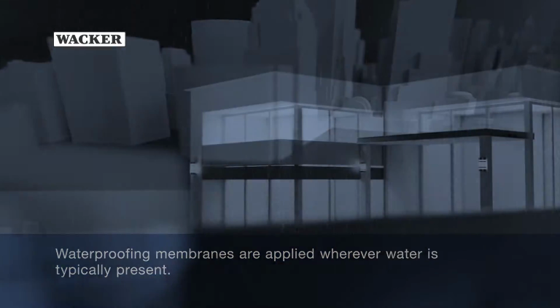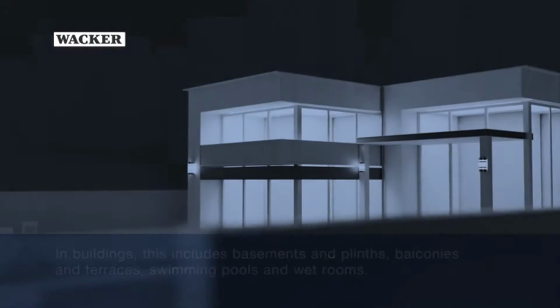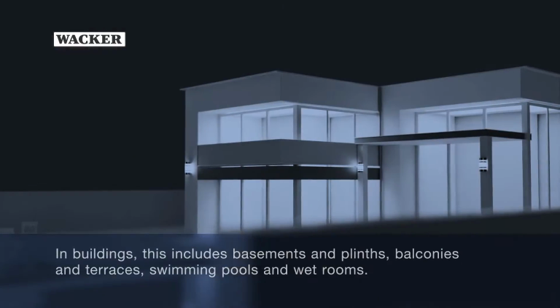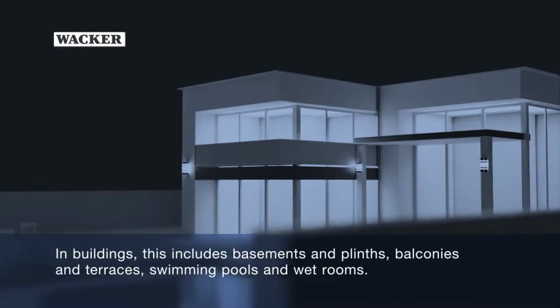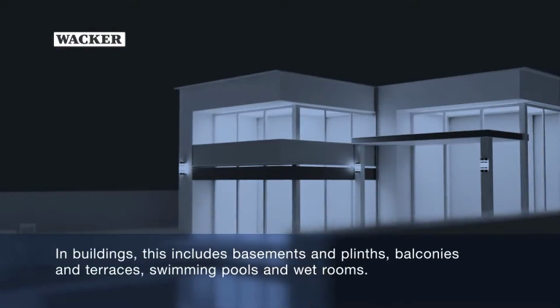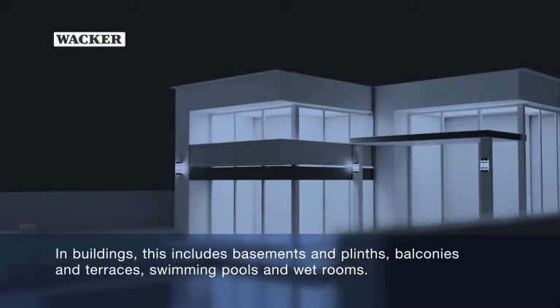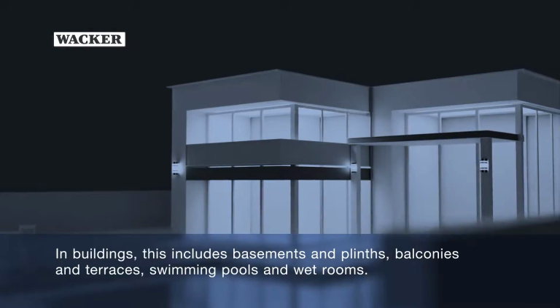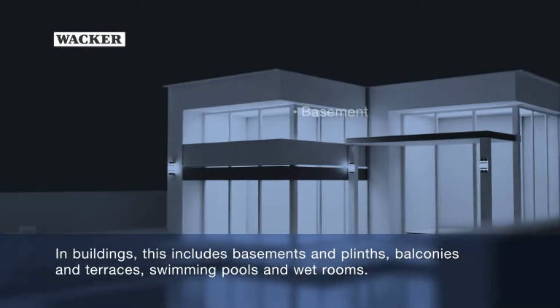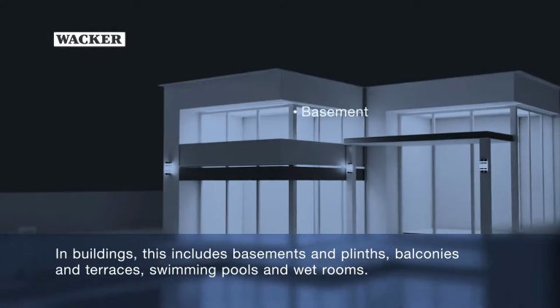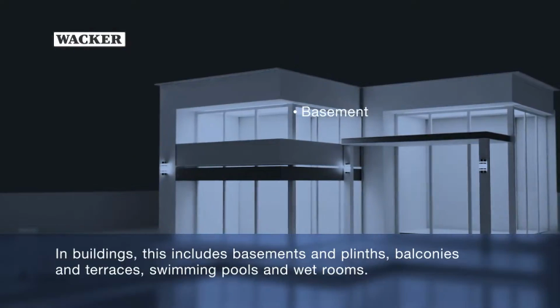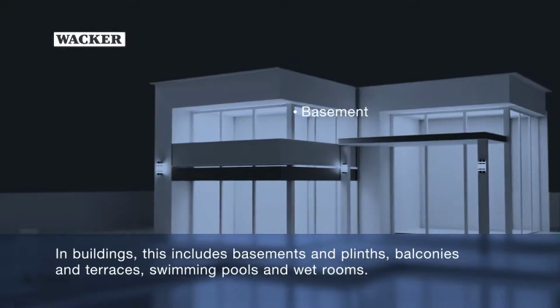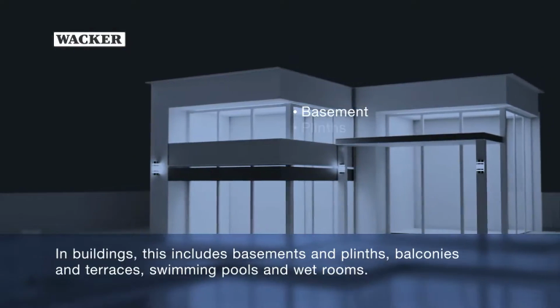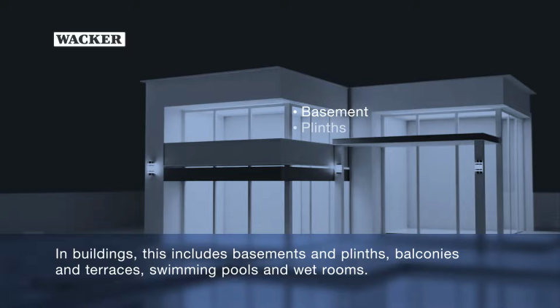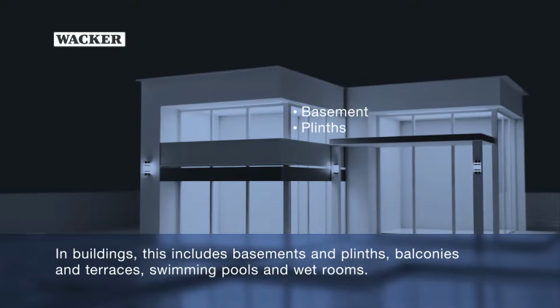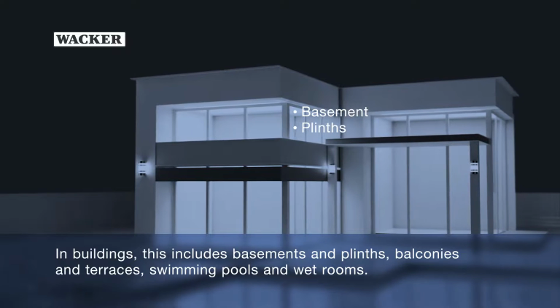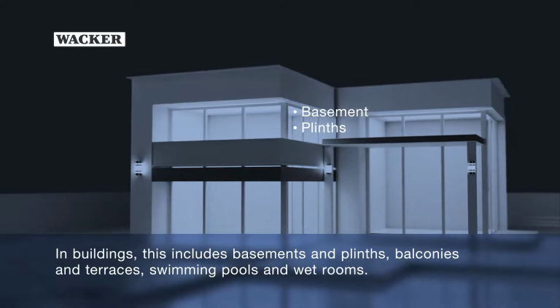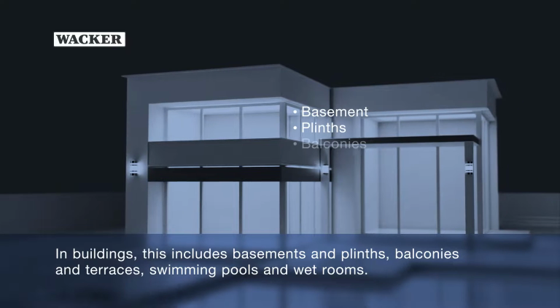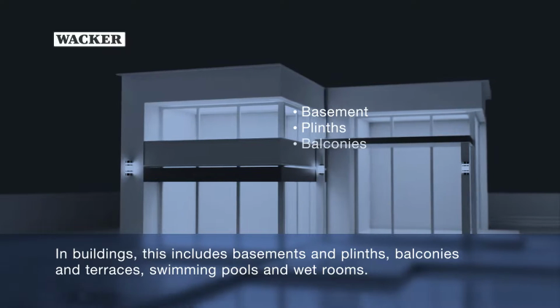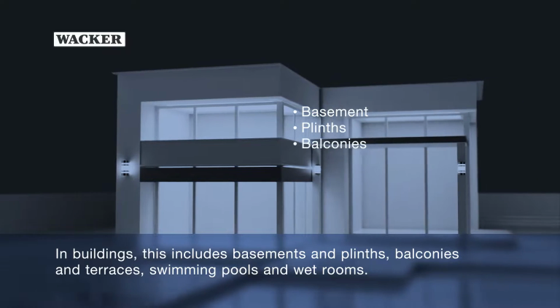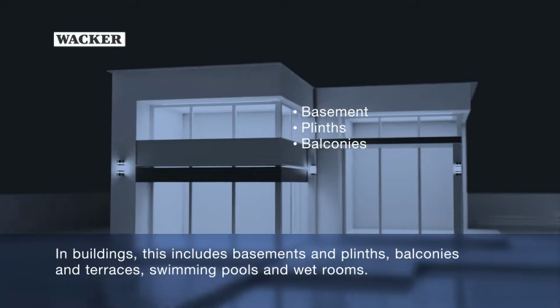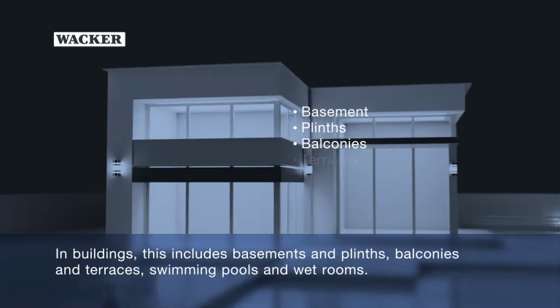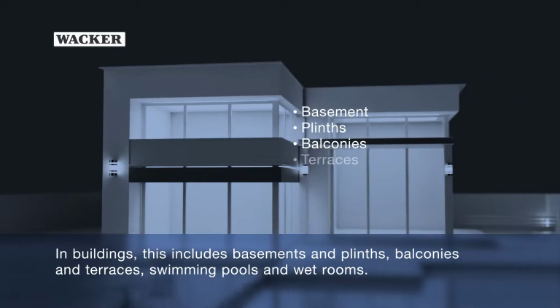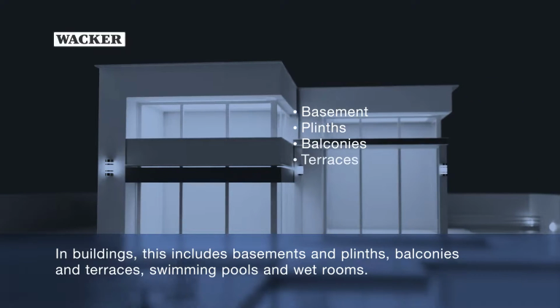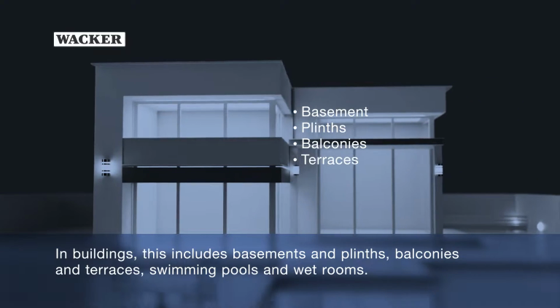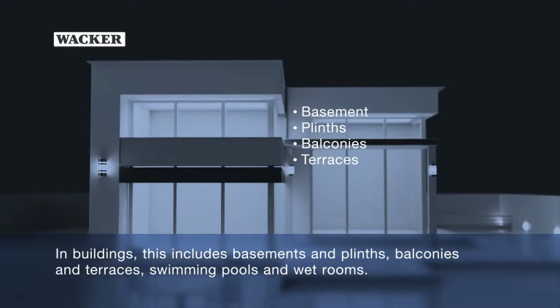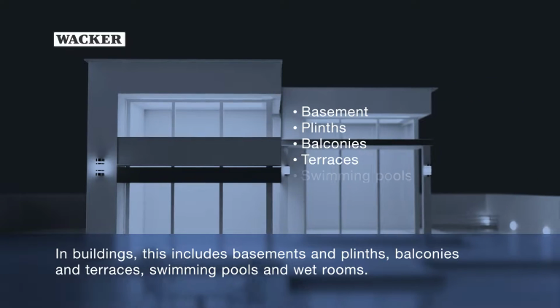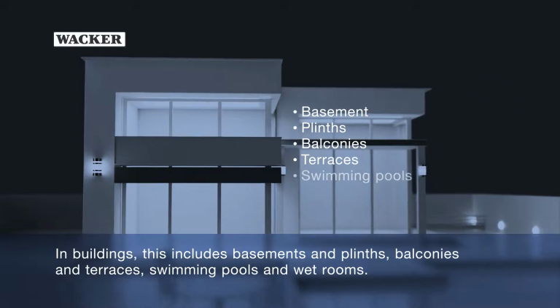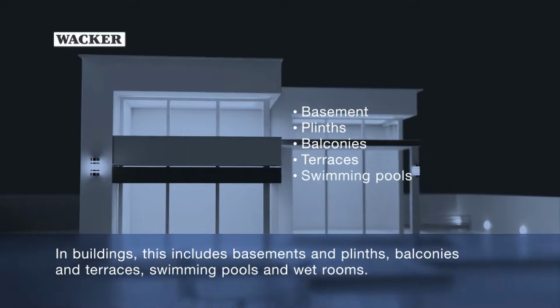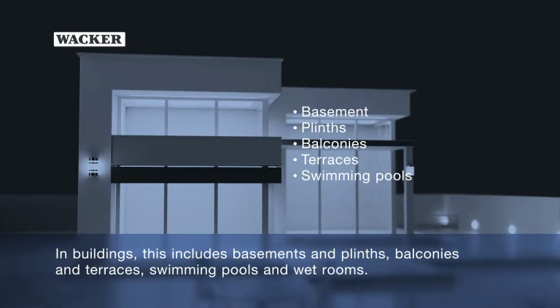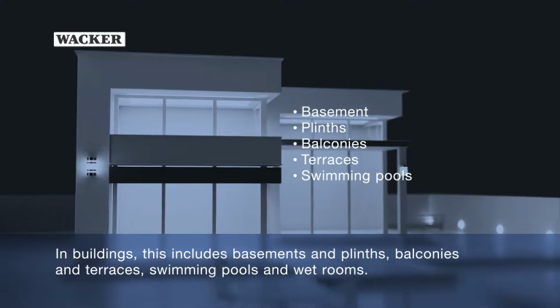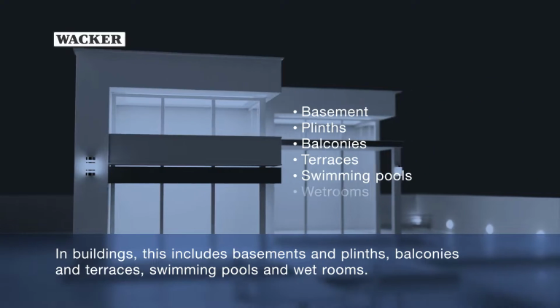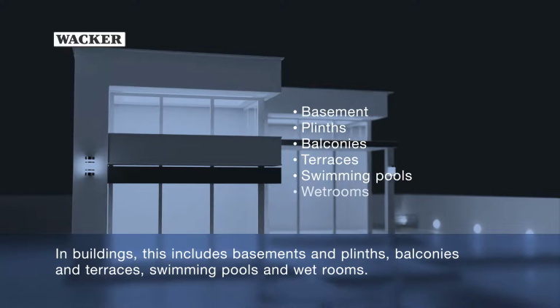In buildings, this includes basements and plinths, balconies and terraces, swimming pools and wet rooms.